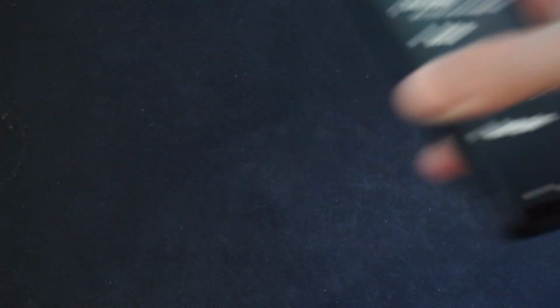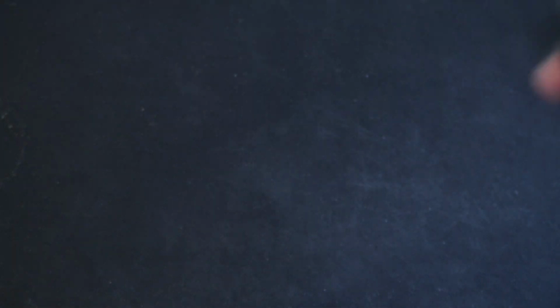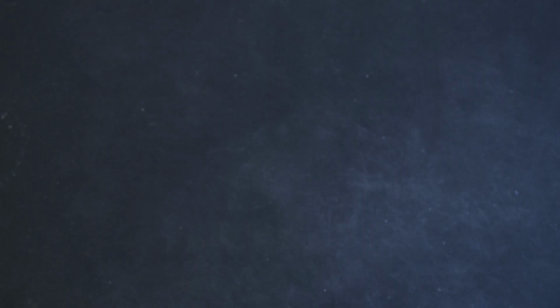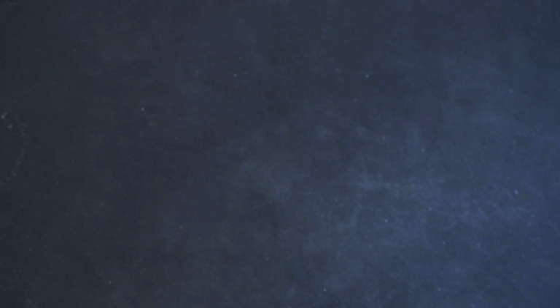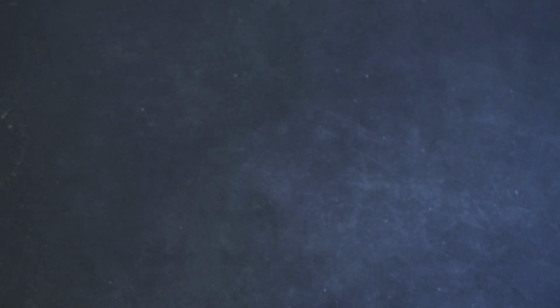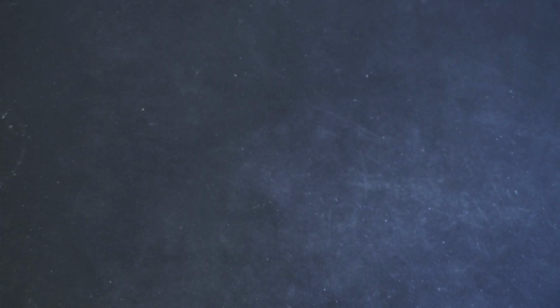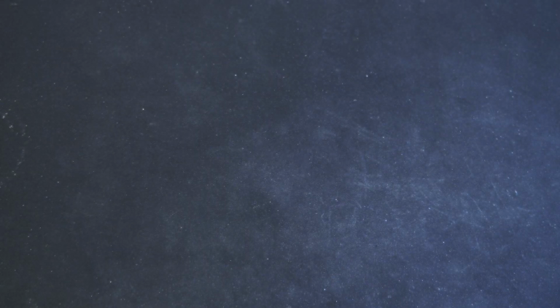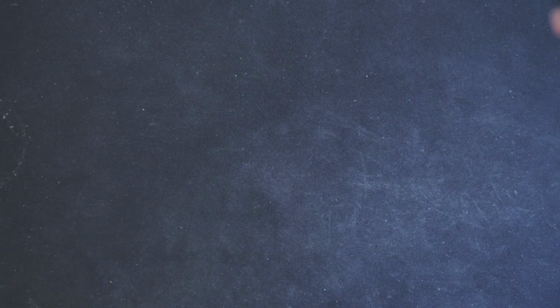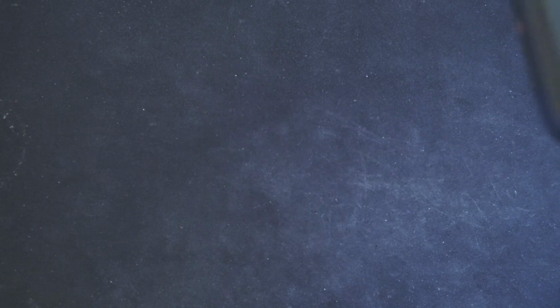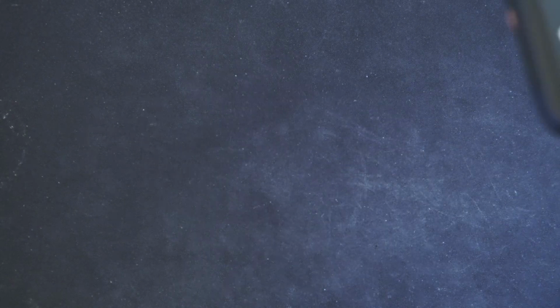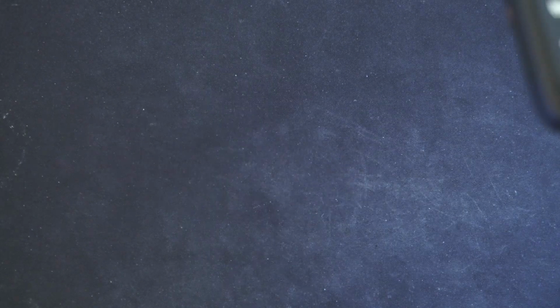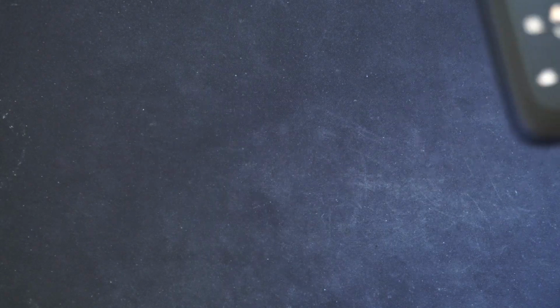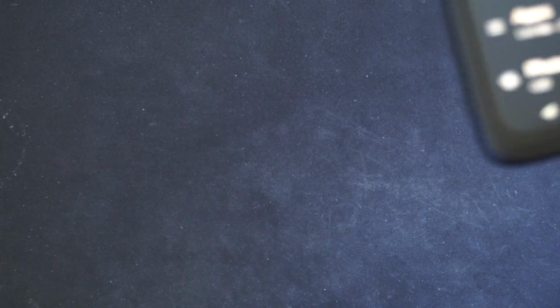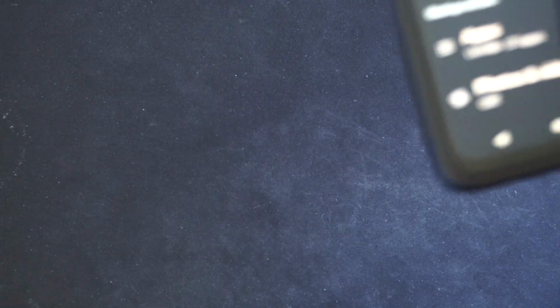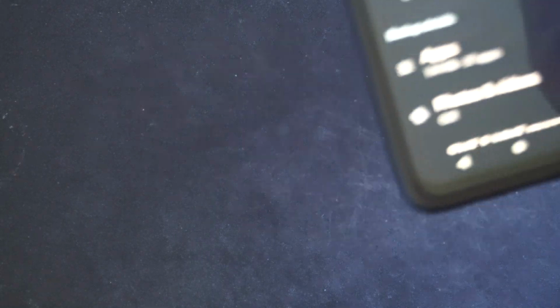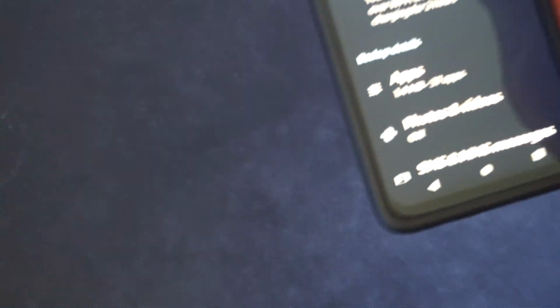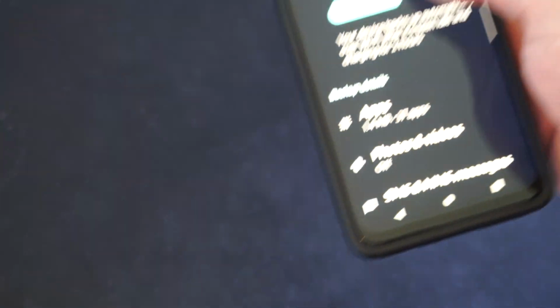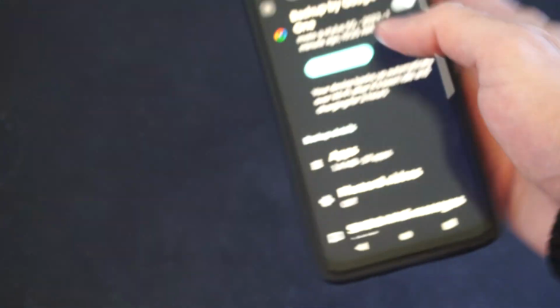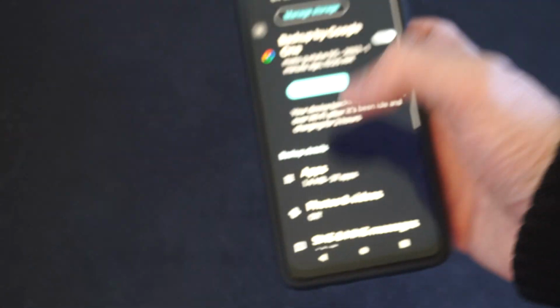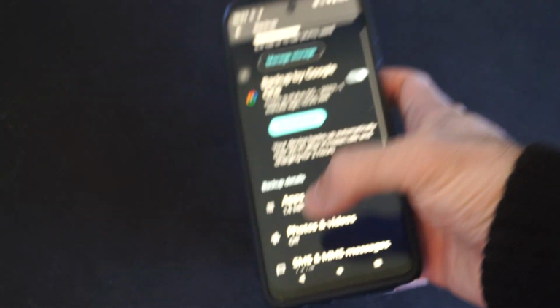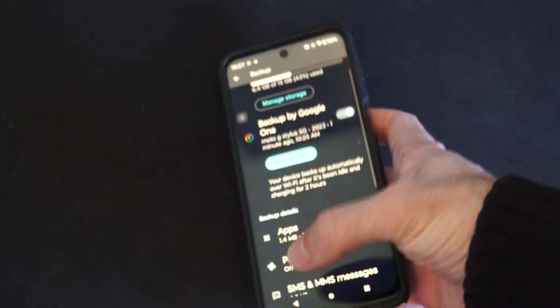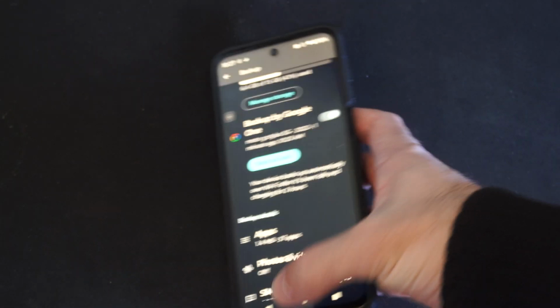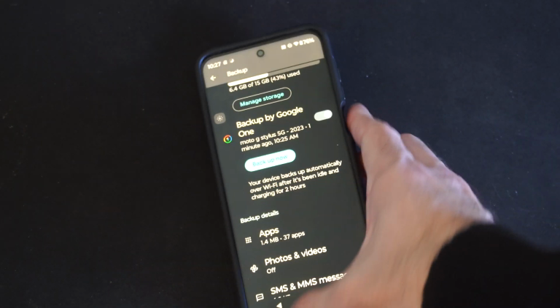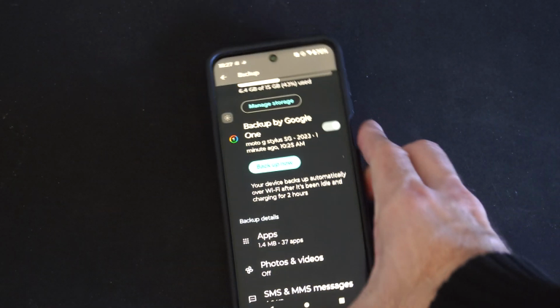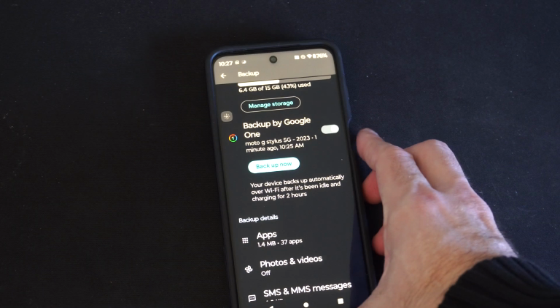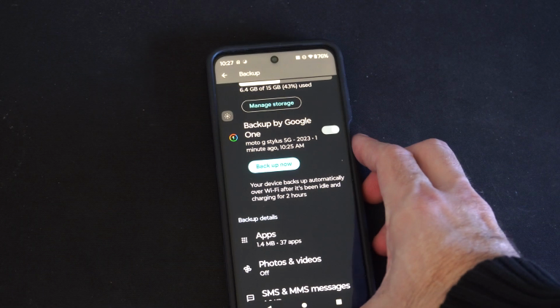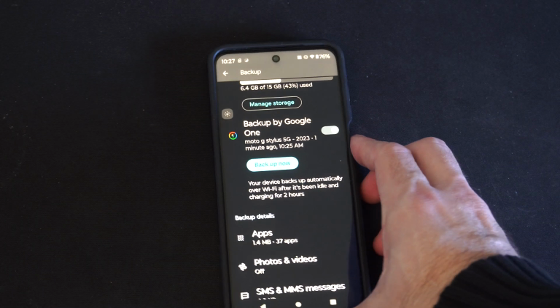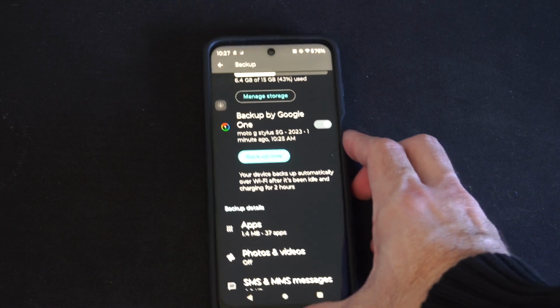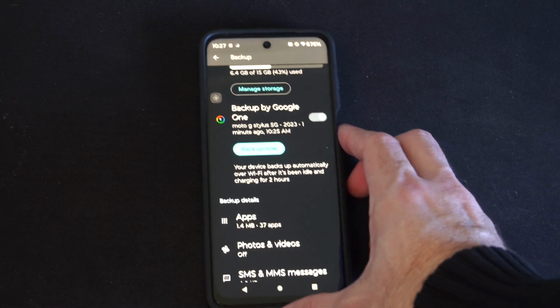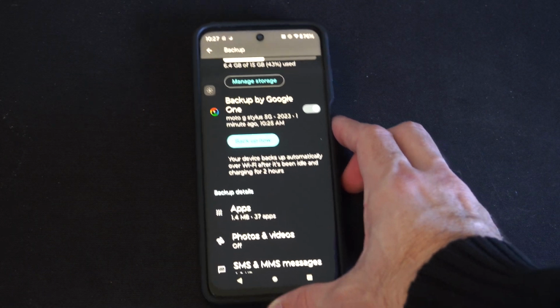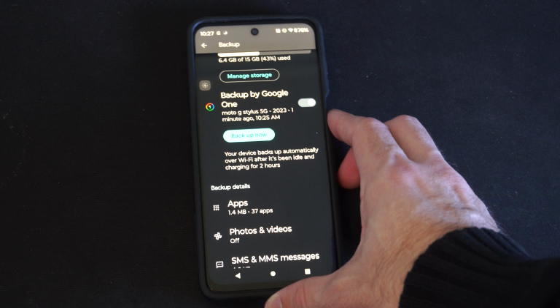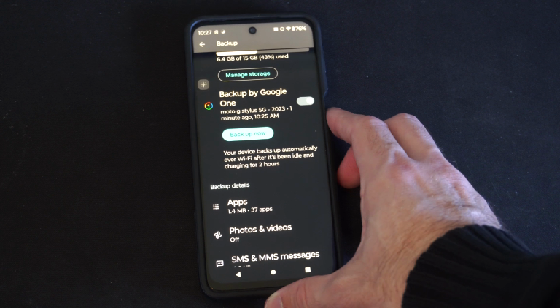As soon as you press this you're going to see your Google account on the top, and then the amount of free space available.